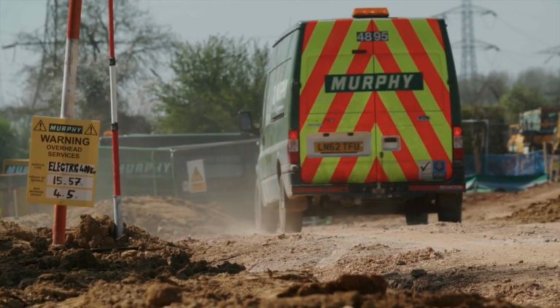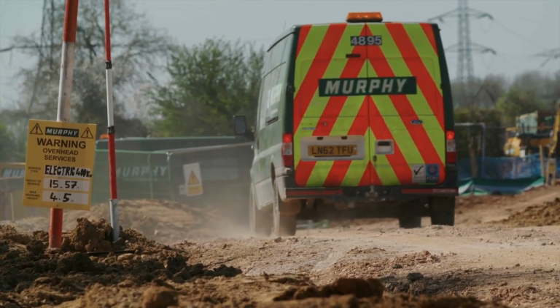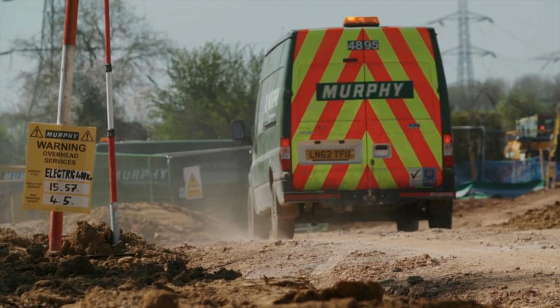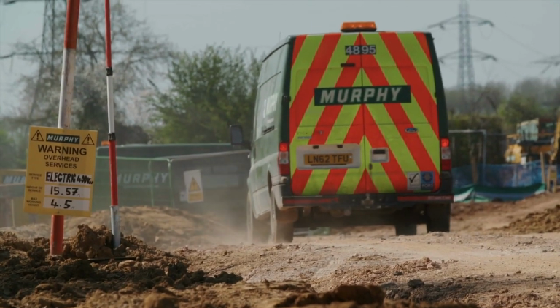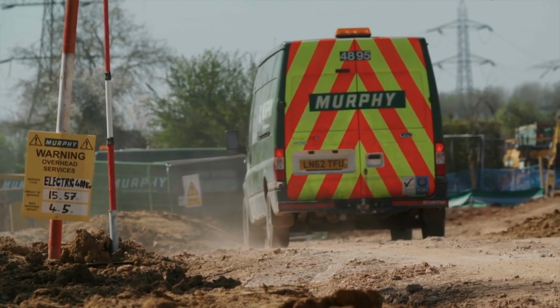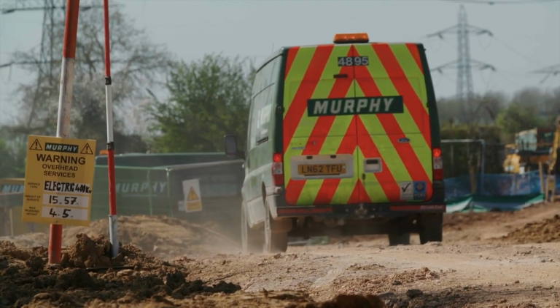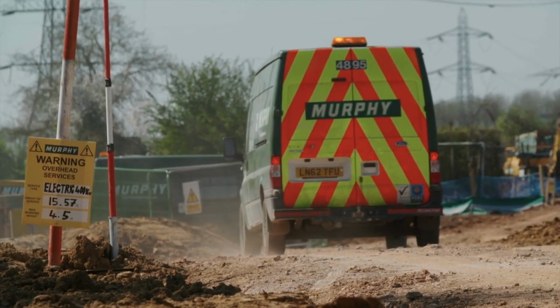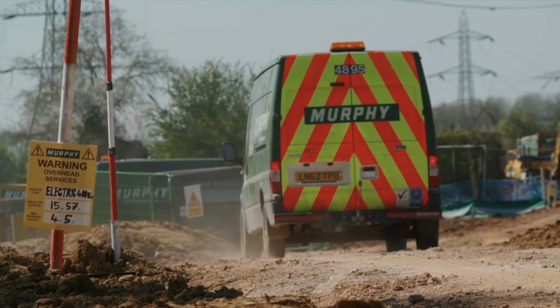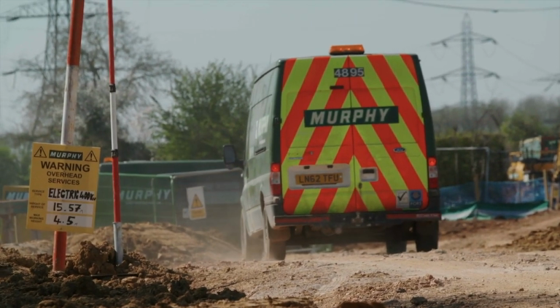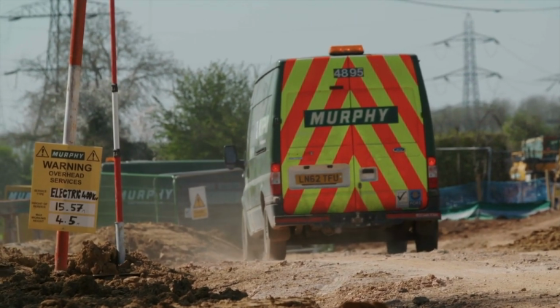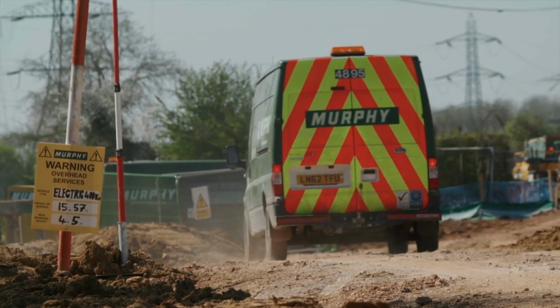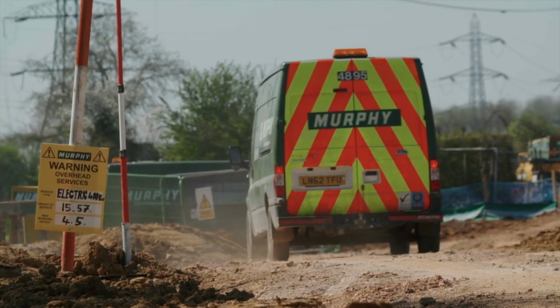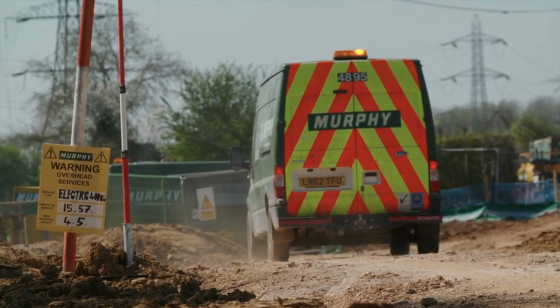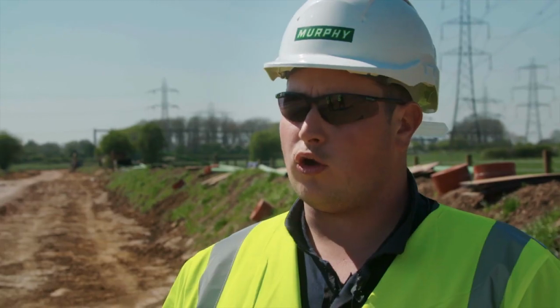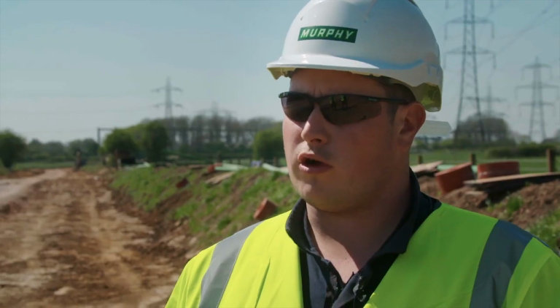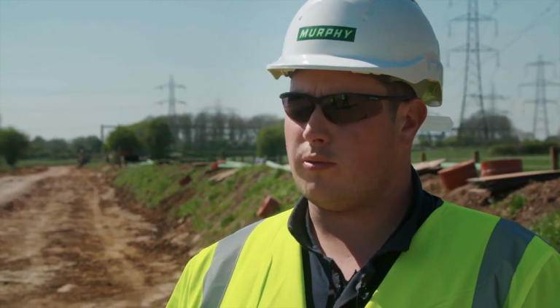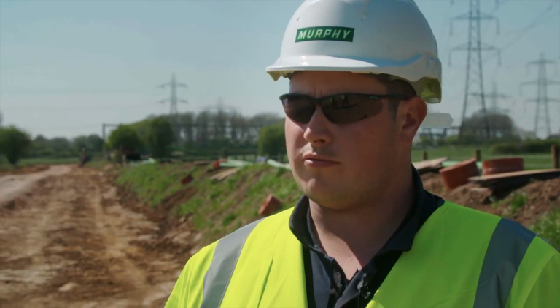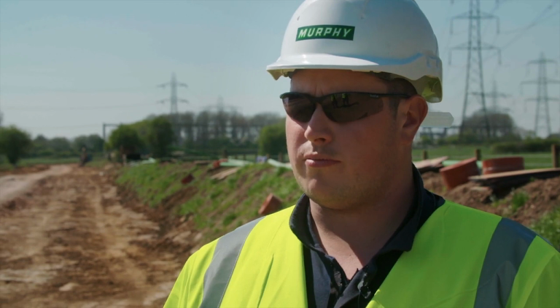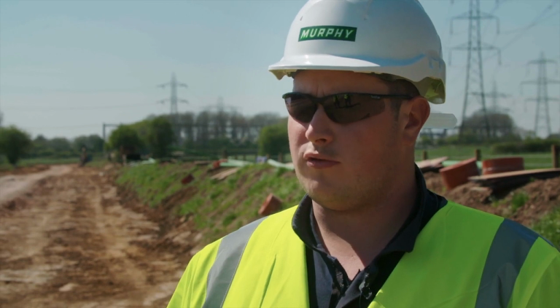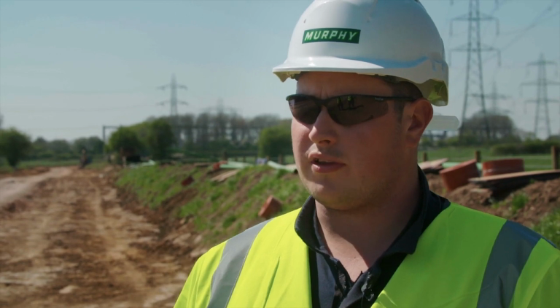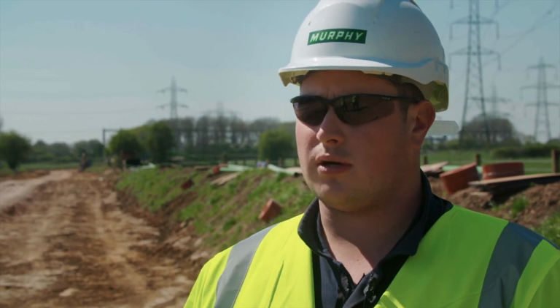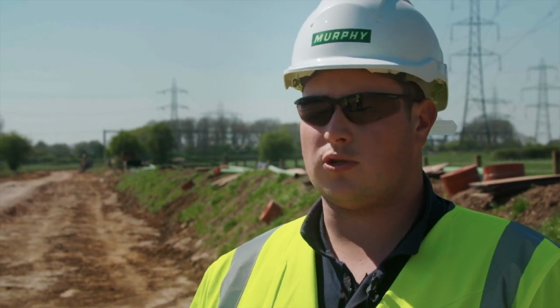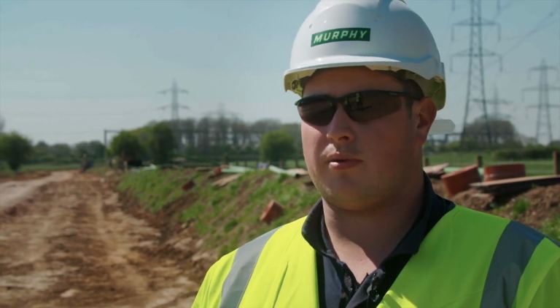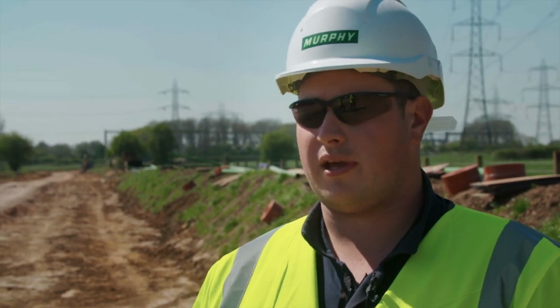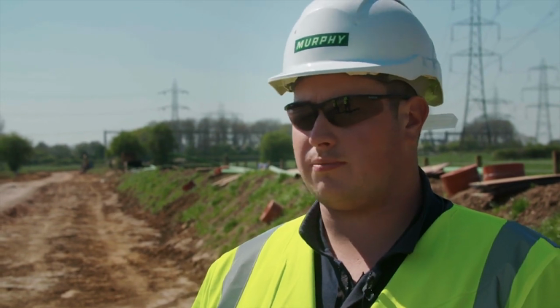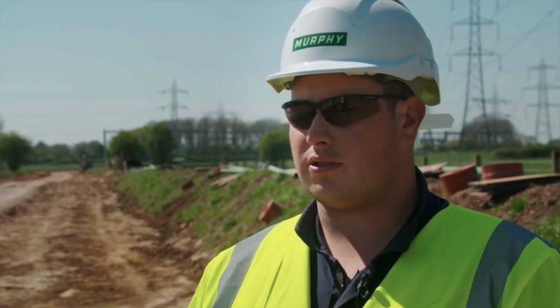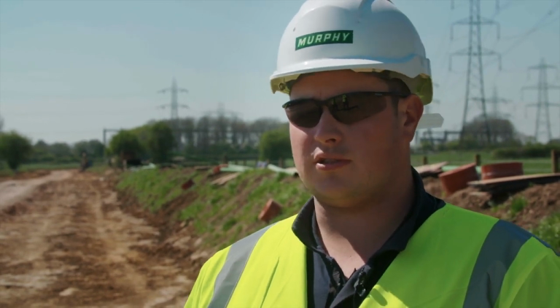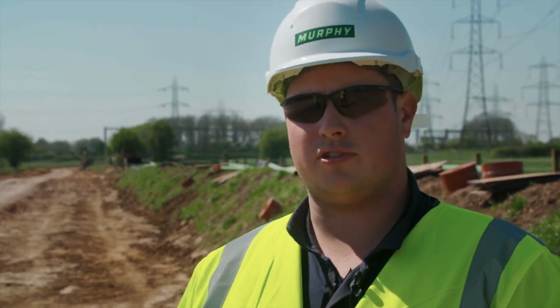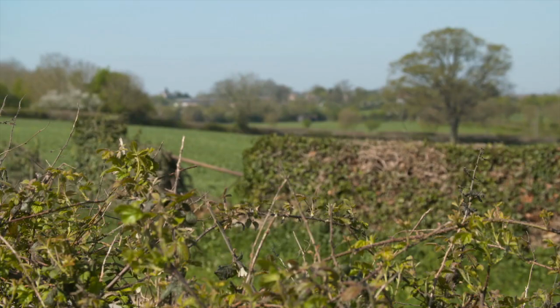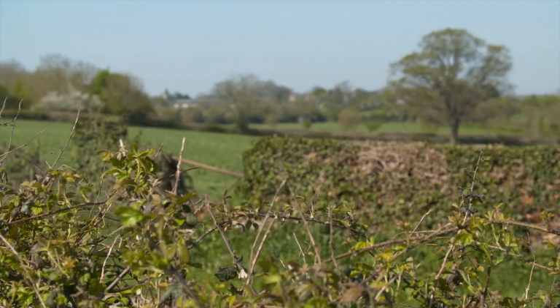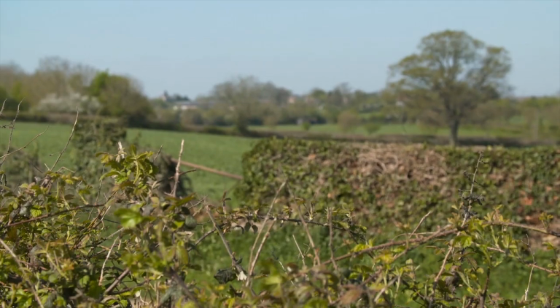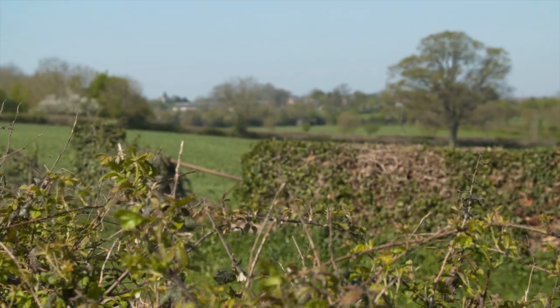Once the cable installation is complete, the haul road will be removed and the topsoil will be placed back to its original condition.